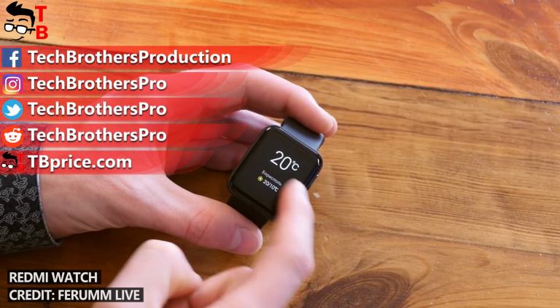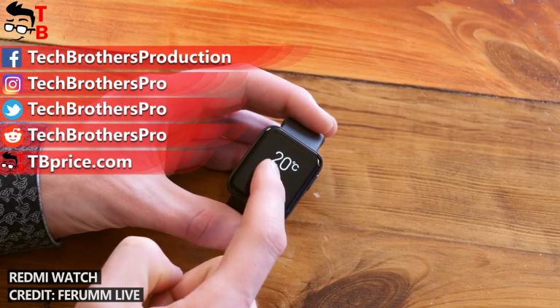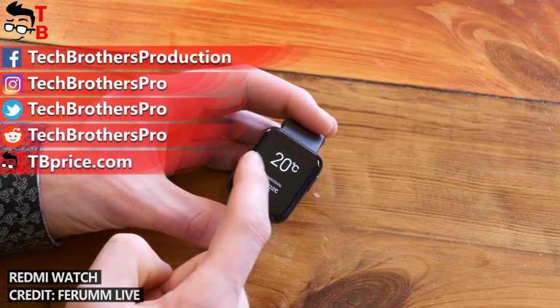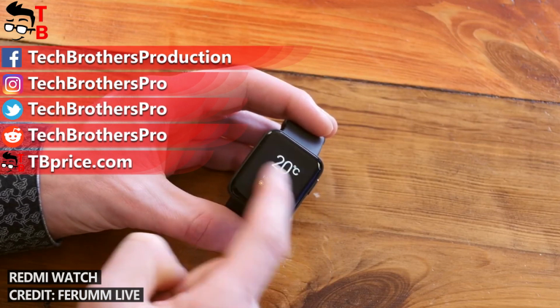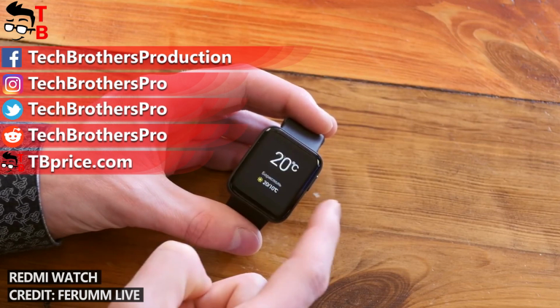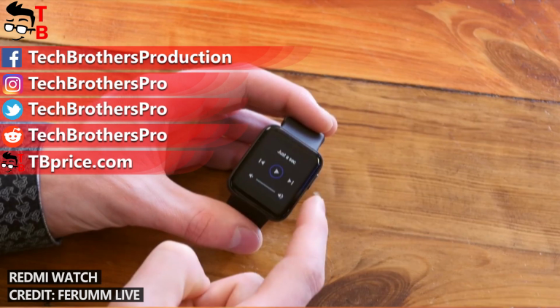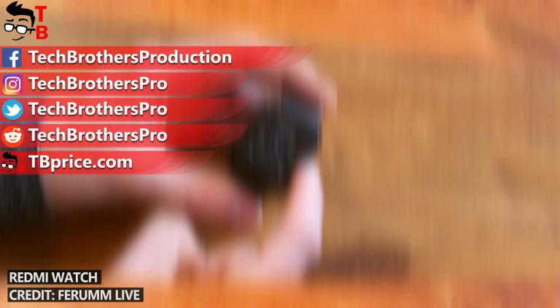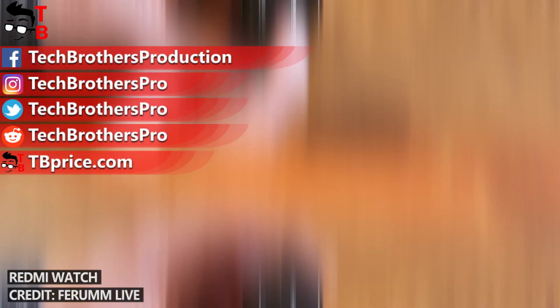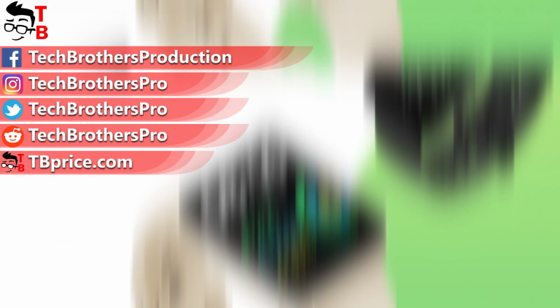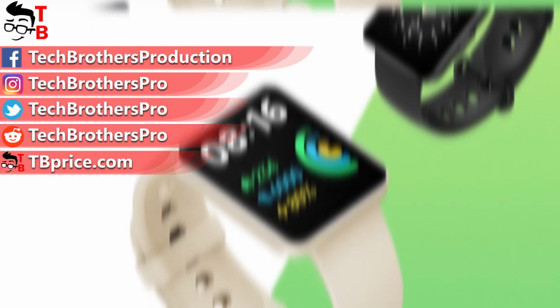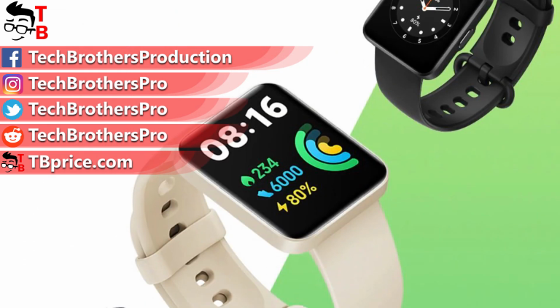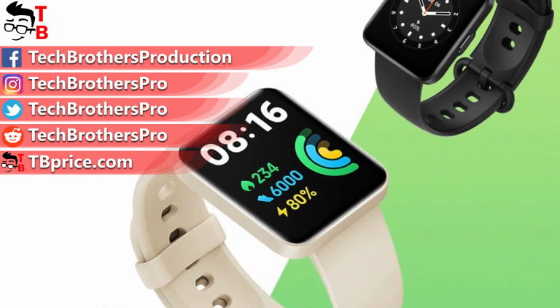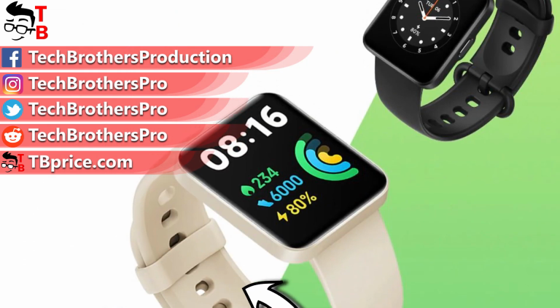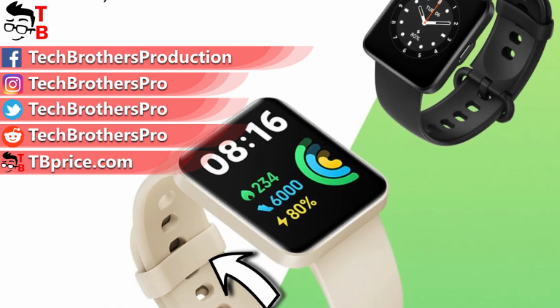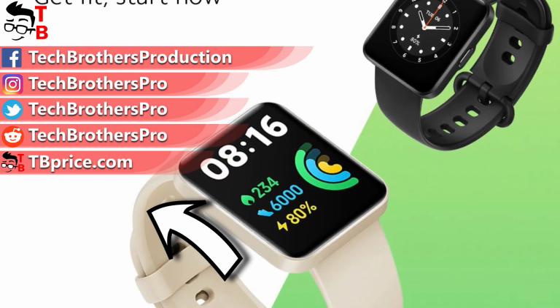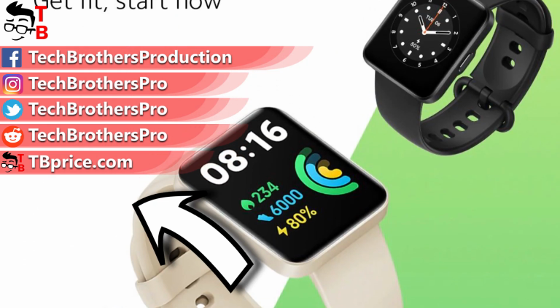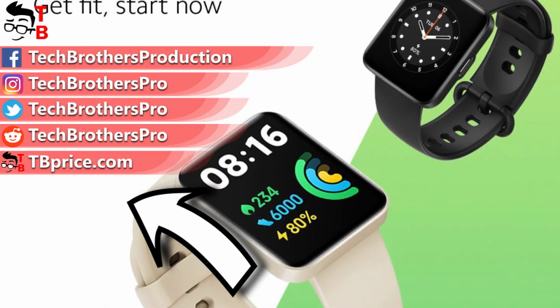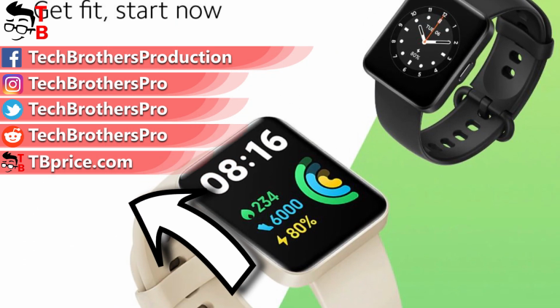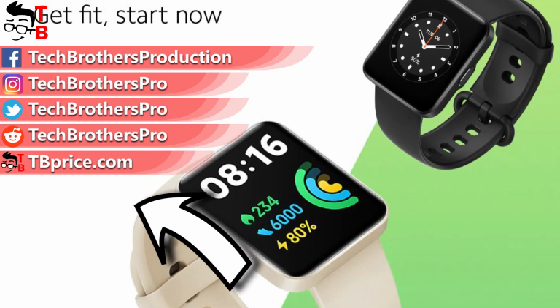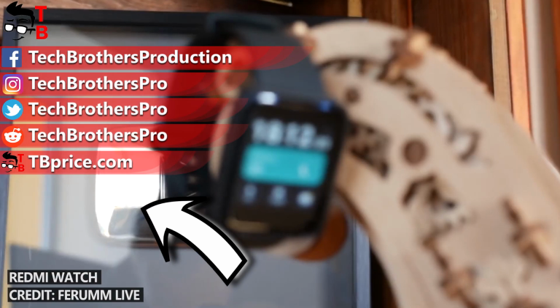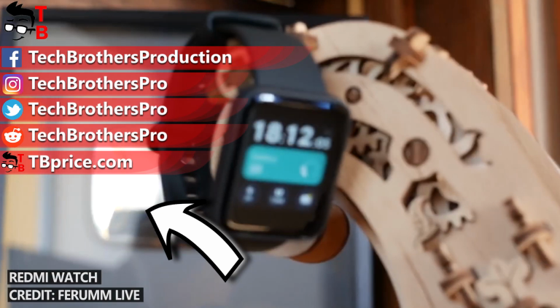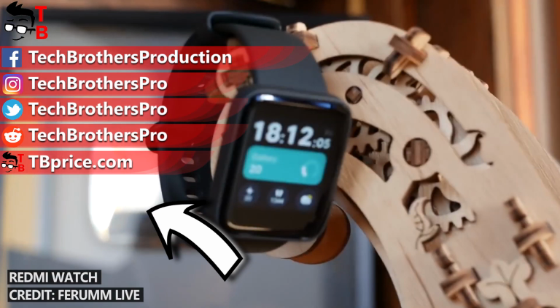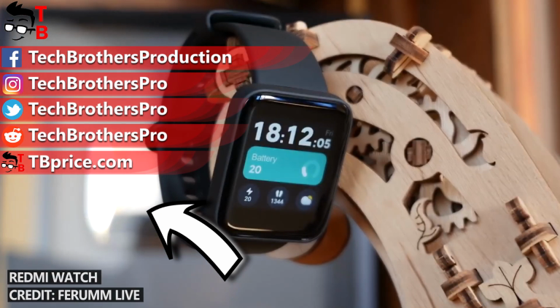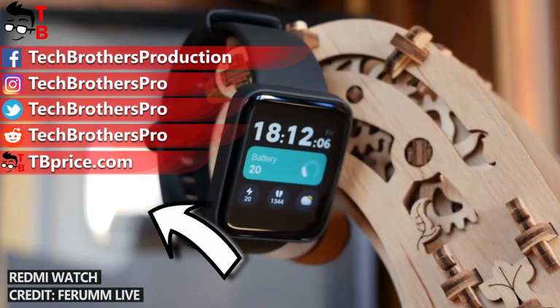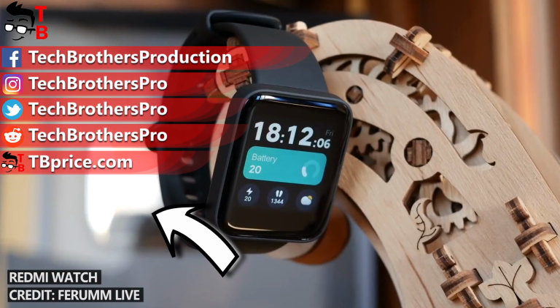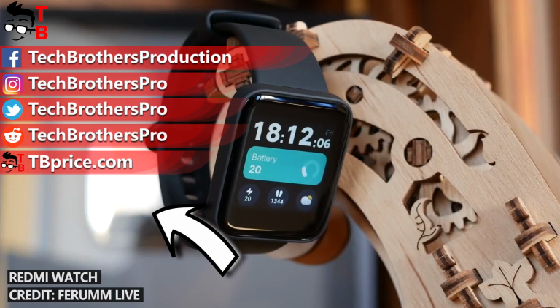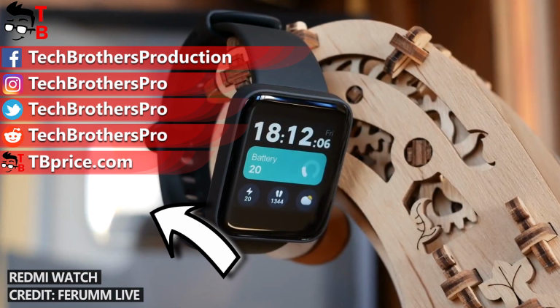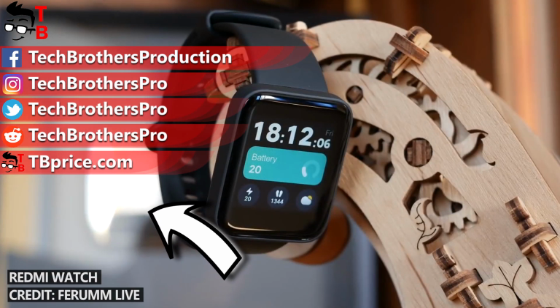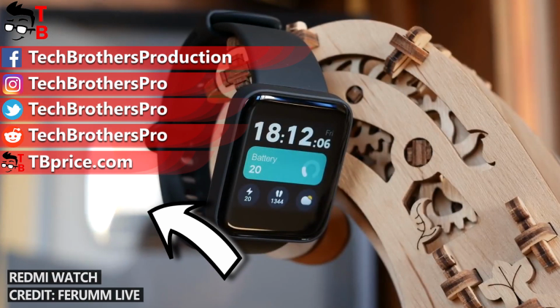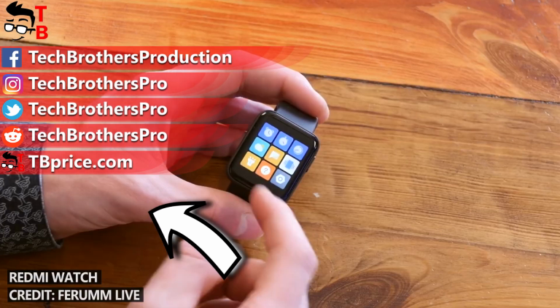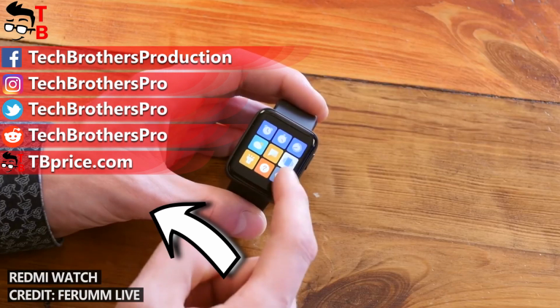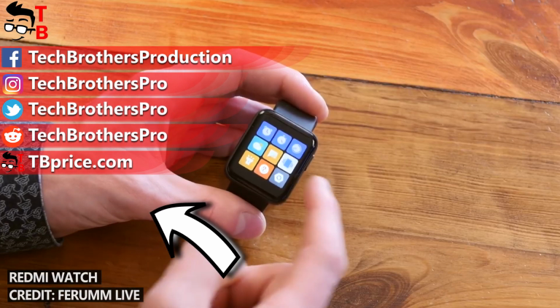Would you buy a Redmi Watch 2 Lite? Write in the comments below. Thank you for watching. See you soon!